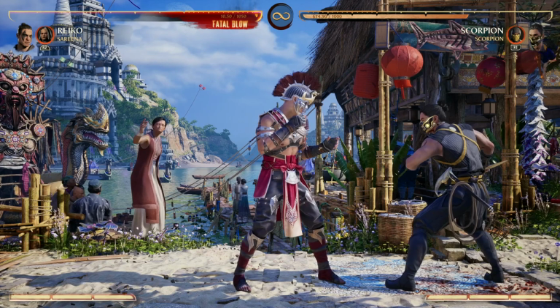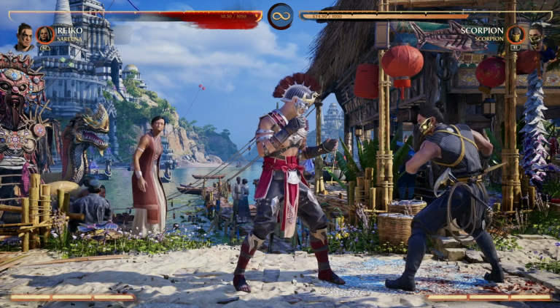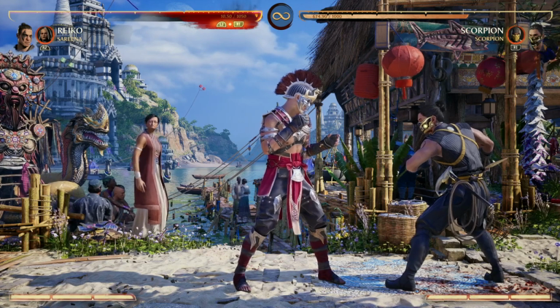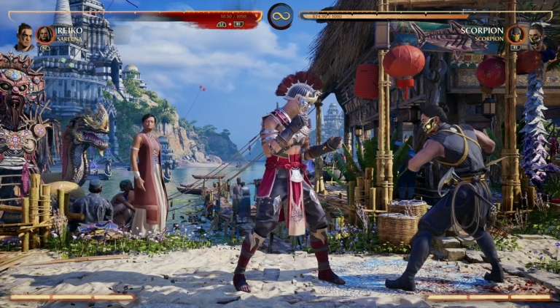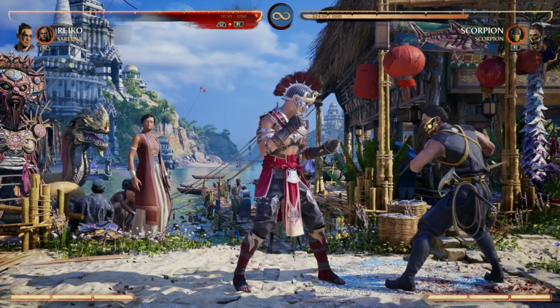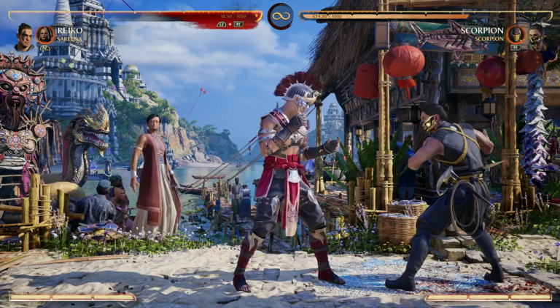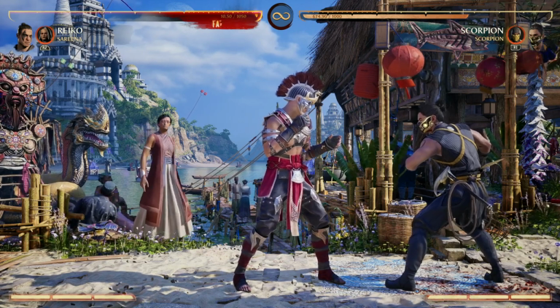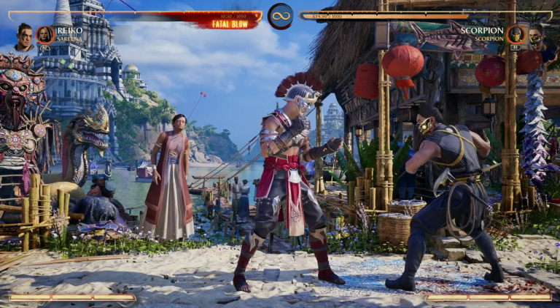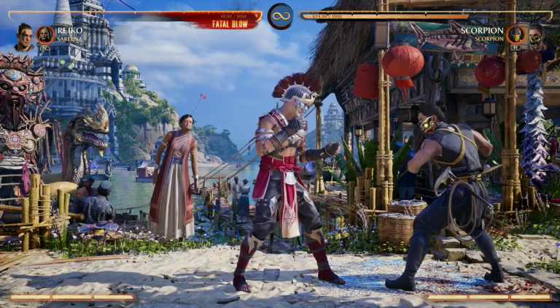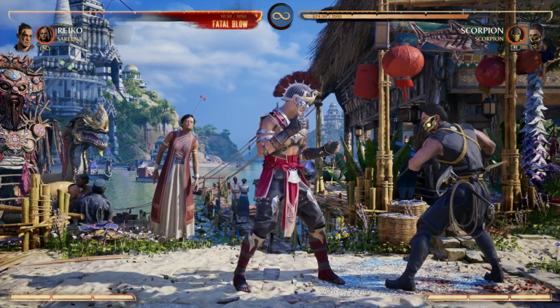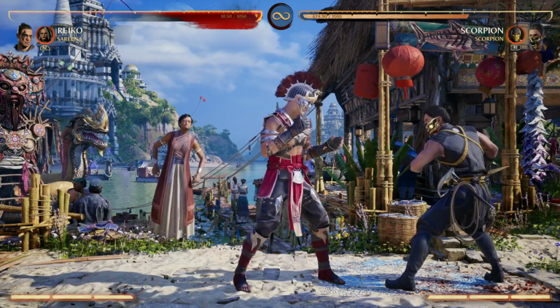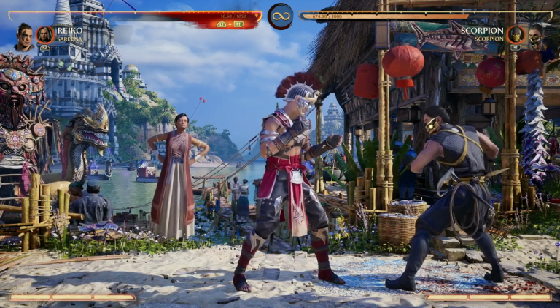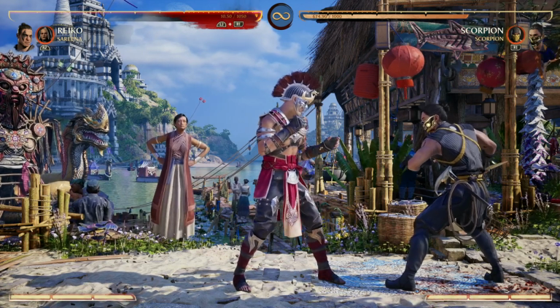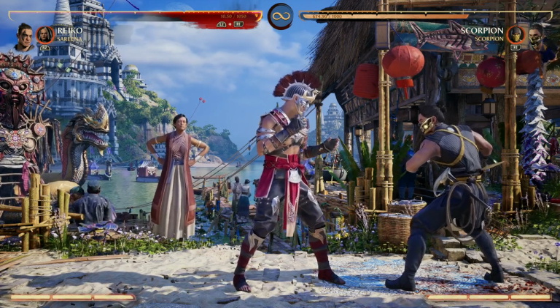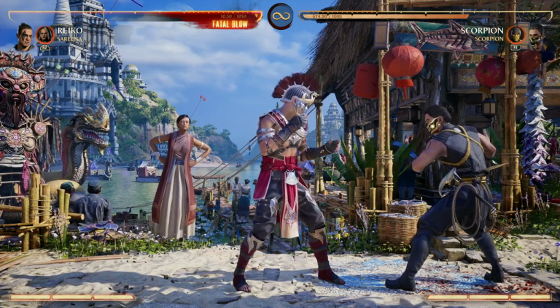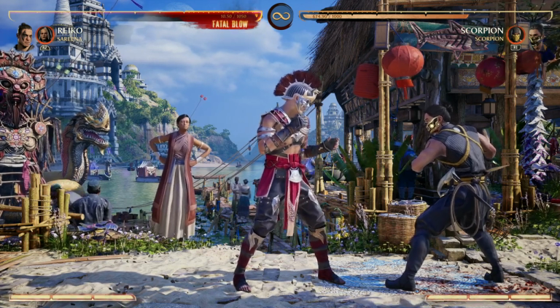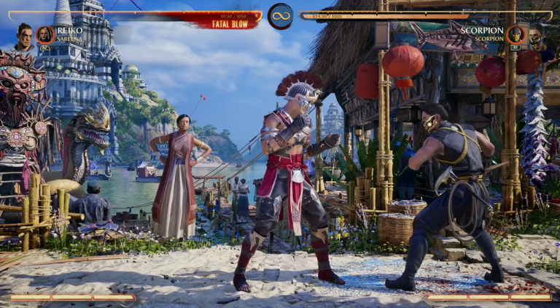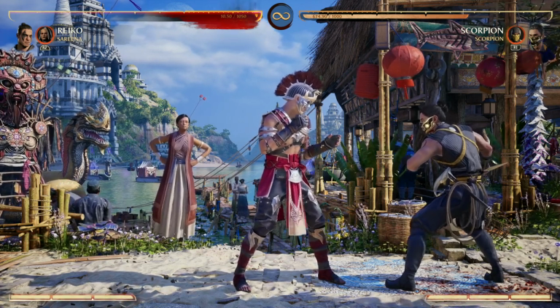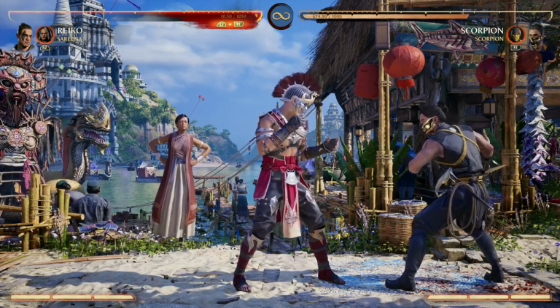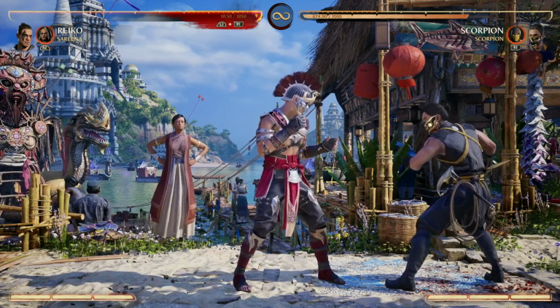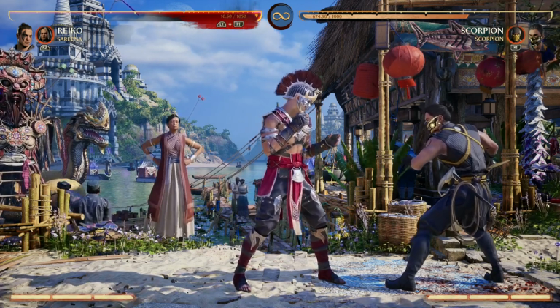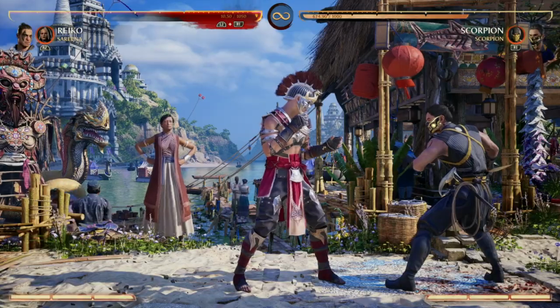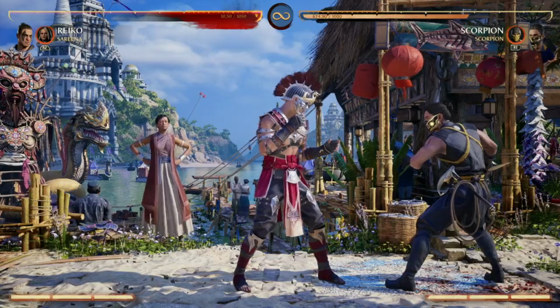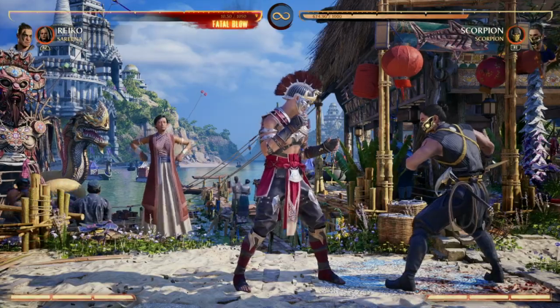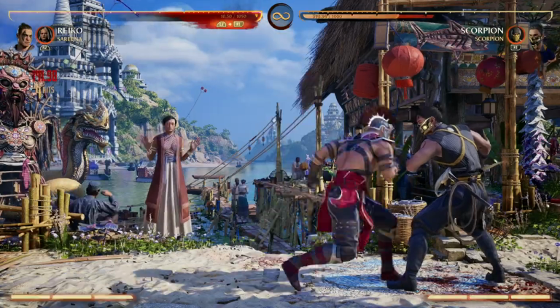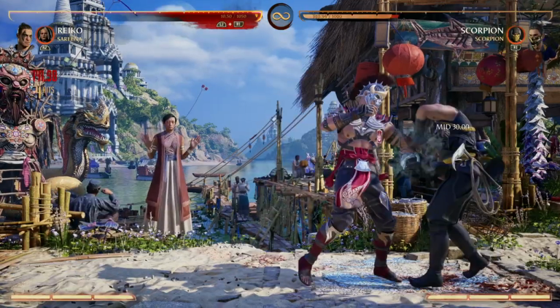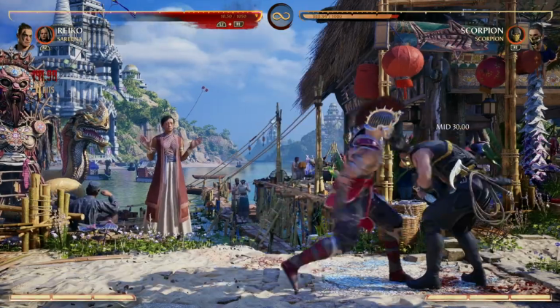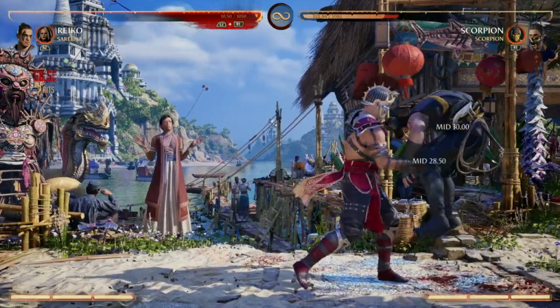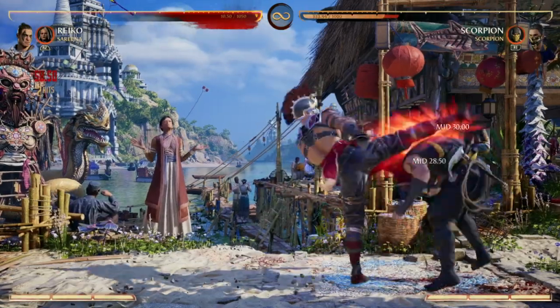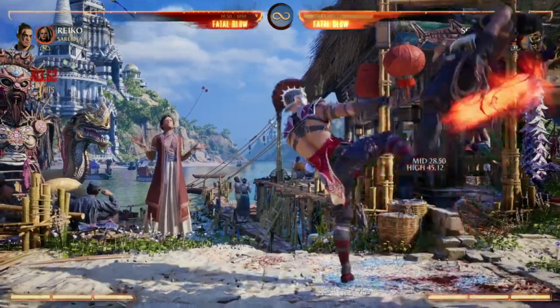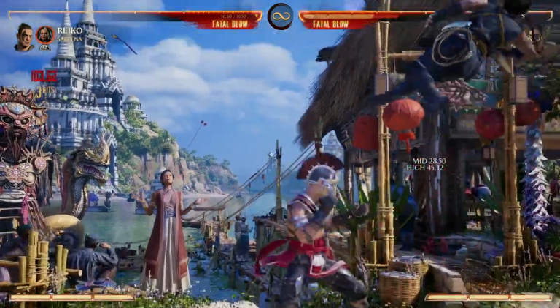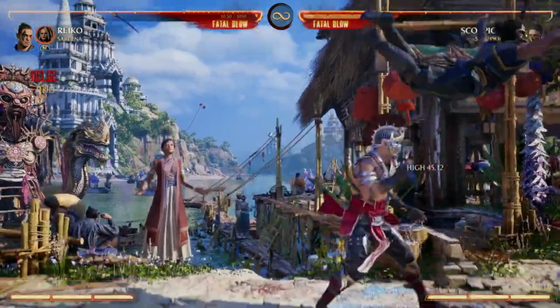Being able to use Serena with your opponent in the corner and completely drain their meter while you do your thing is just crazy when it comes to Reiko. That's going to make your opponent hesitate — they're probably going to mess up because they're so pressured, allowing you to get your command grabs in there.